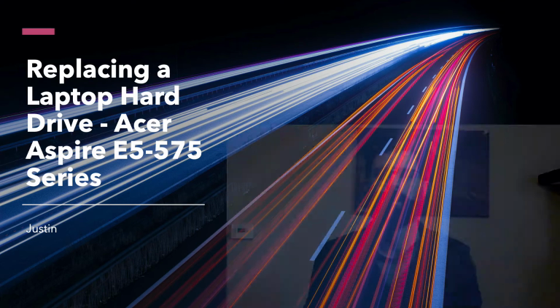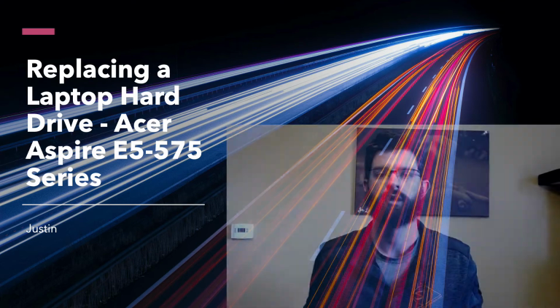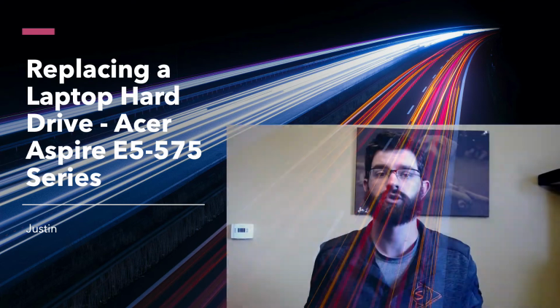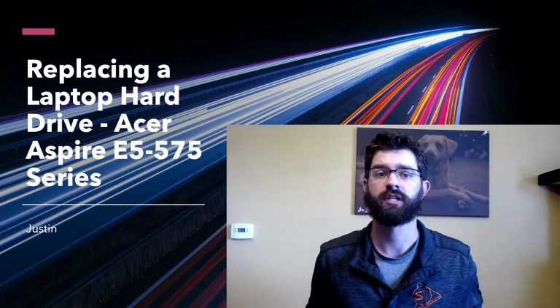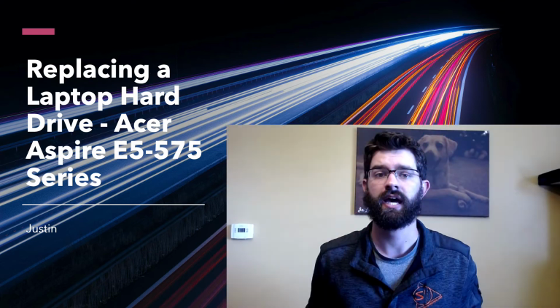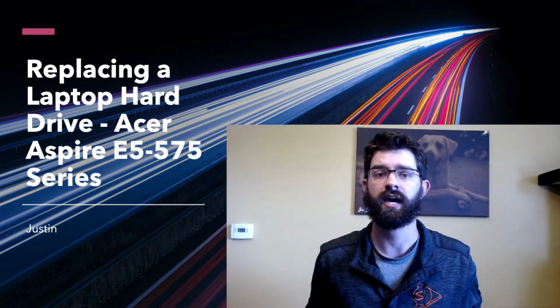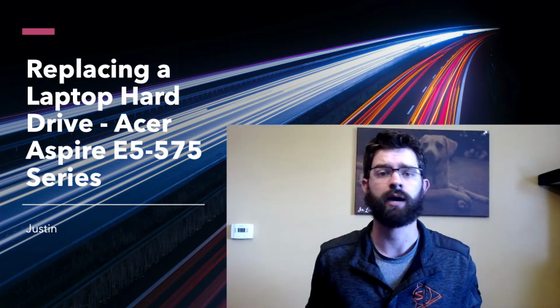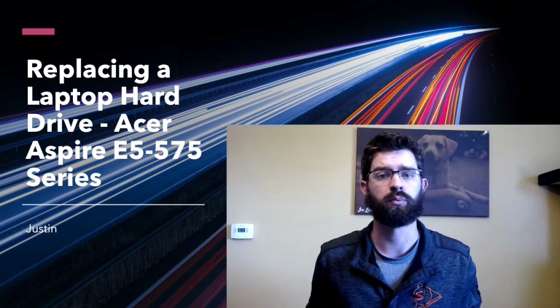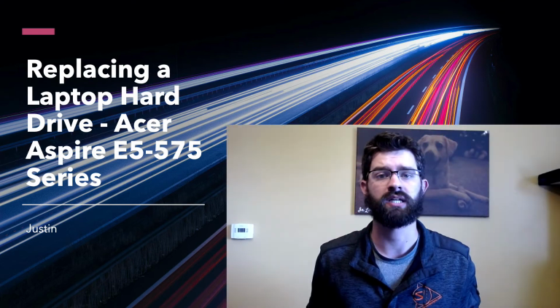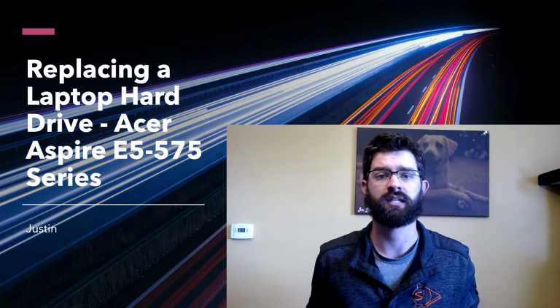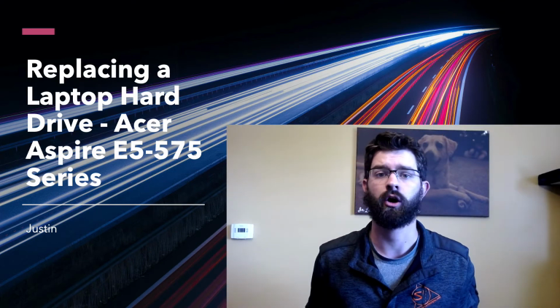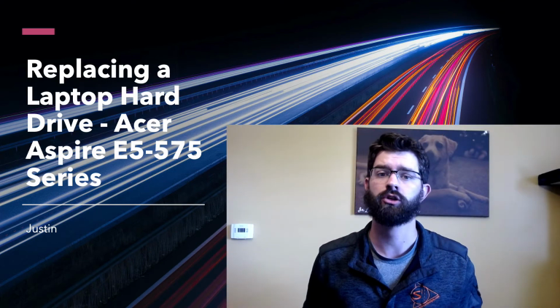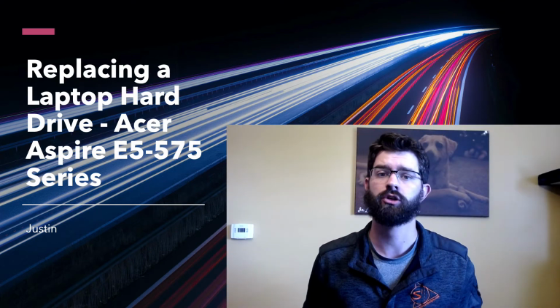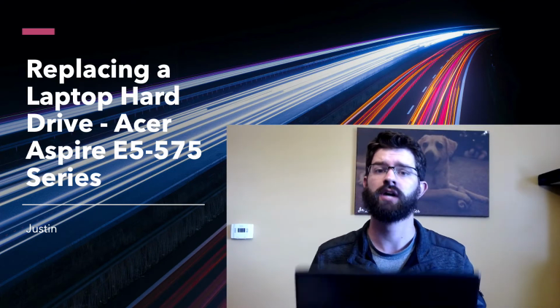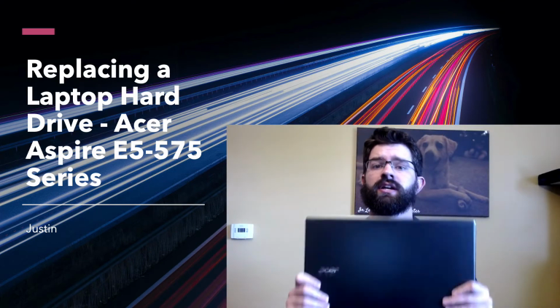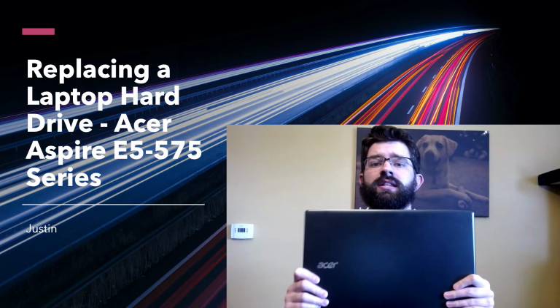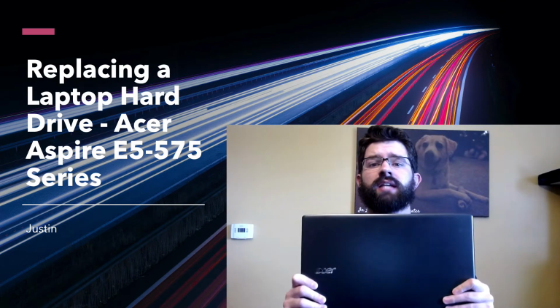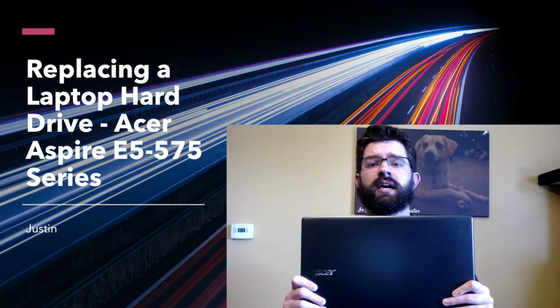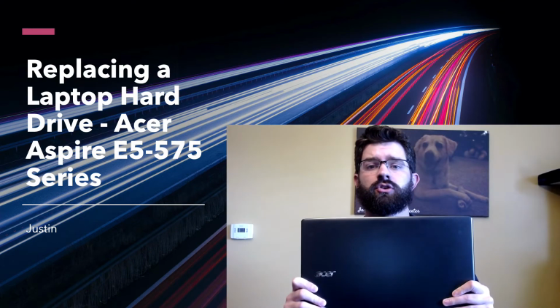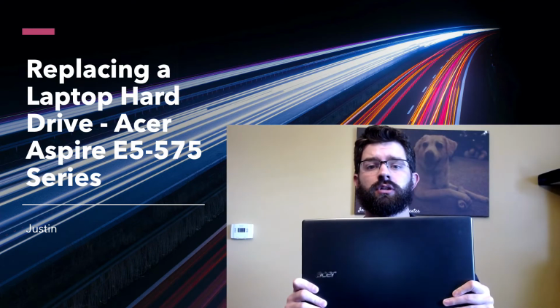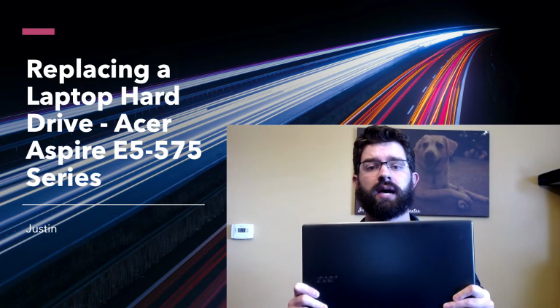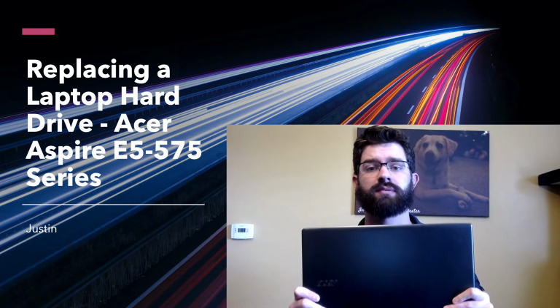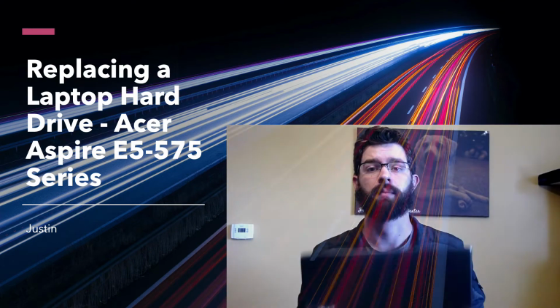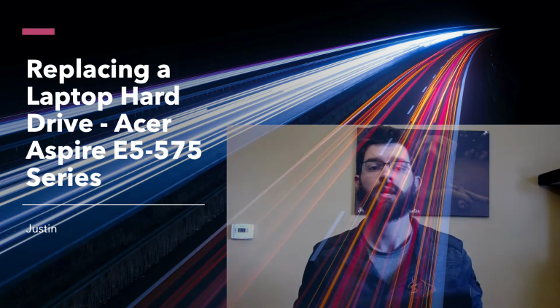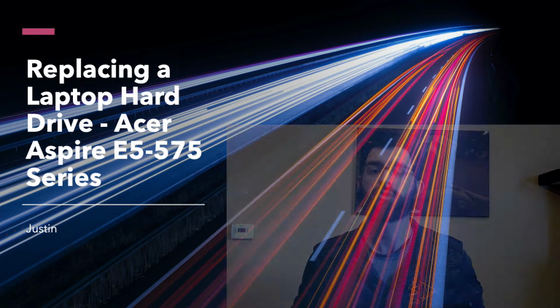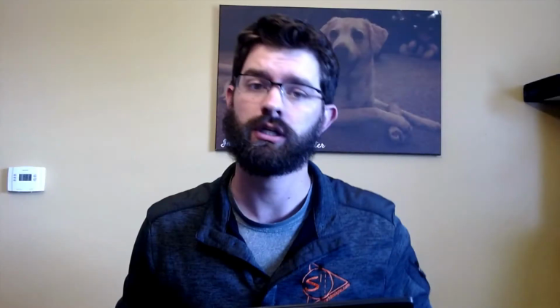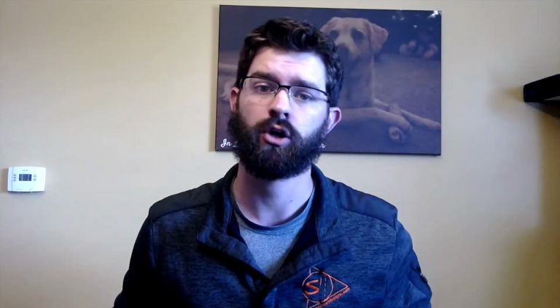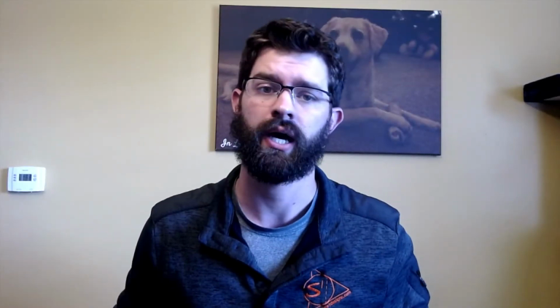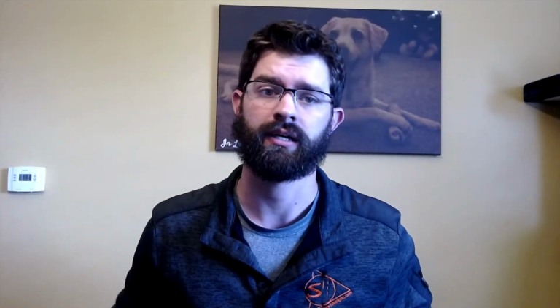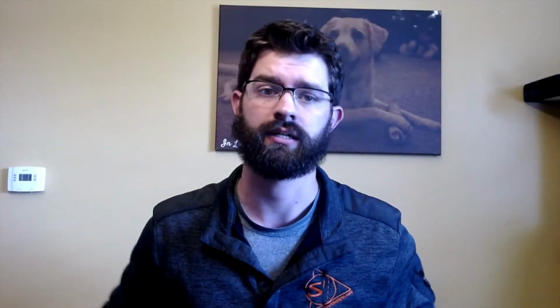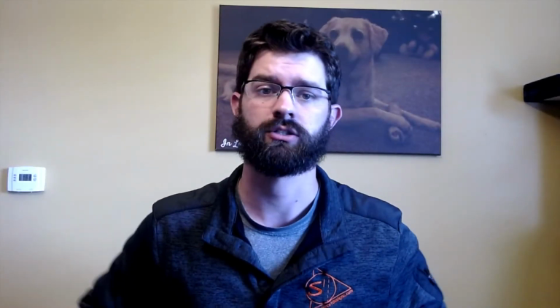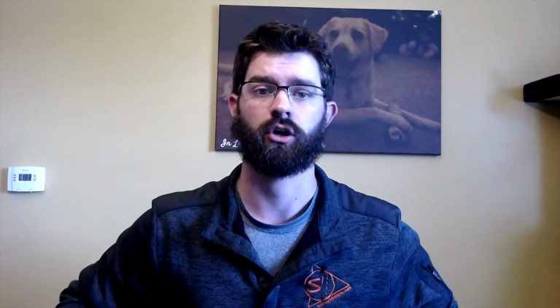Today I am replacing the hard drive in this Acer laptop, so let's go ahead and get started.